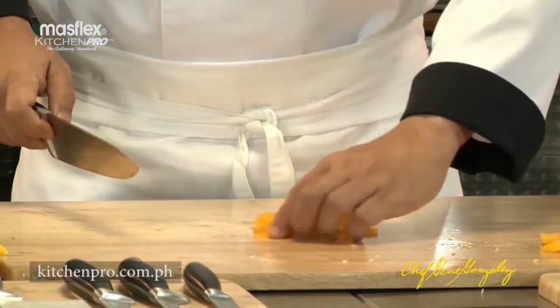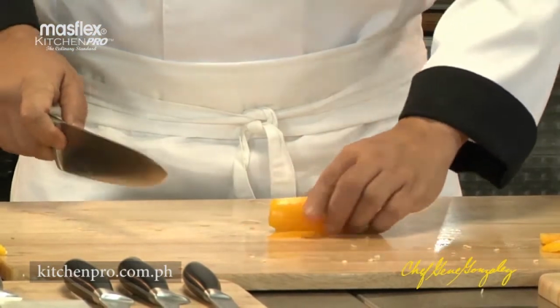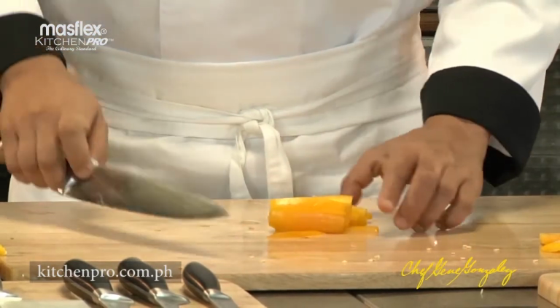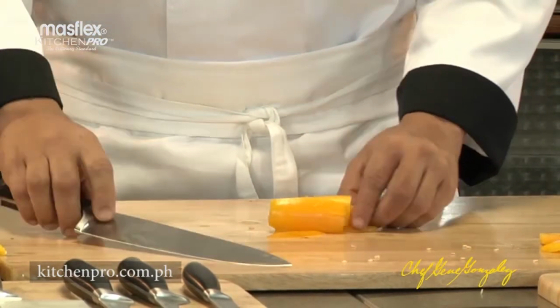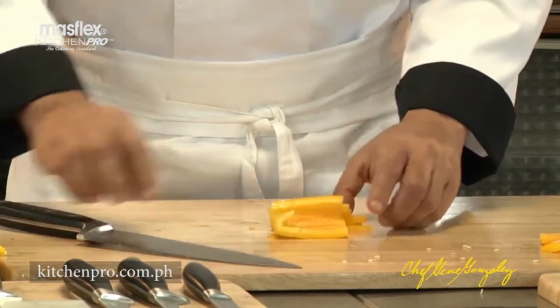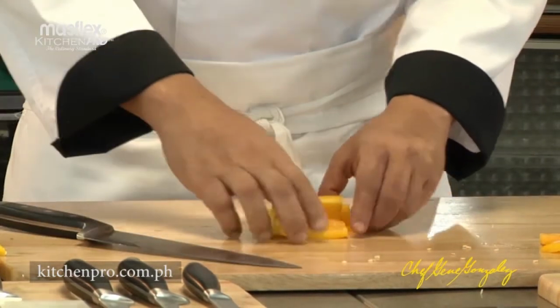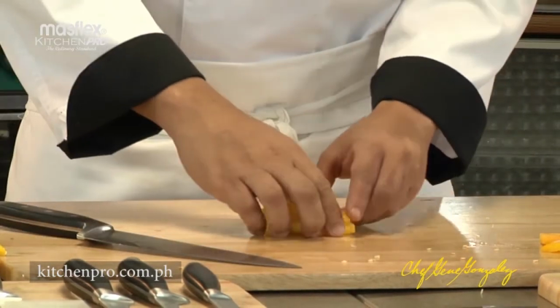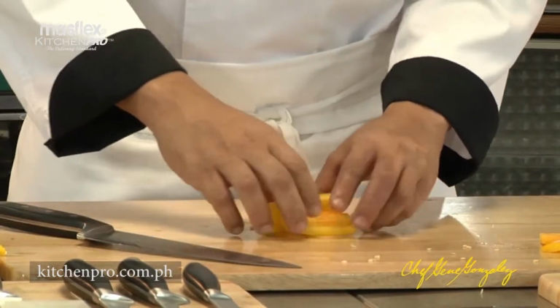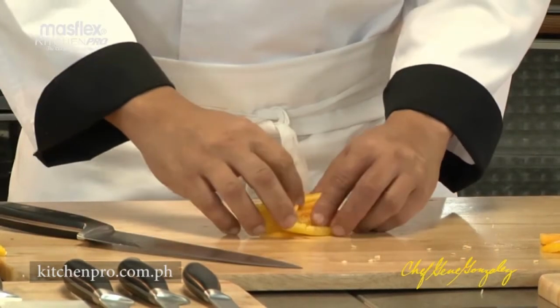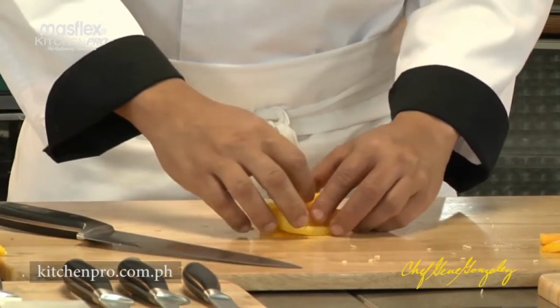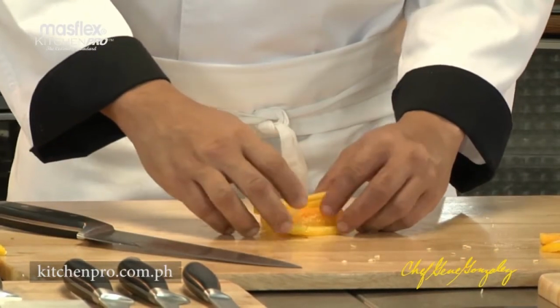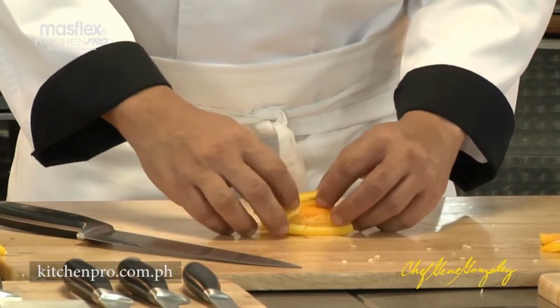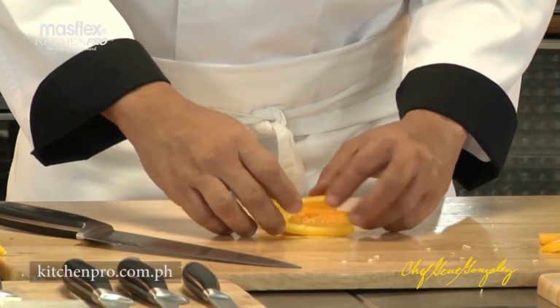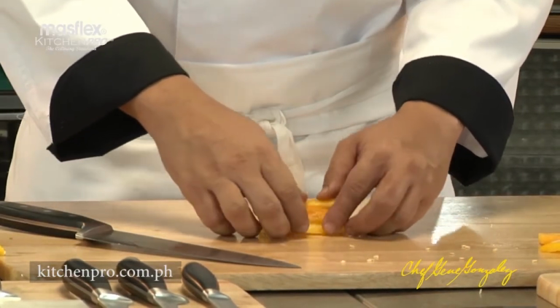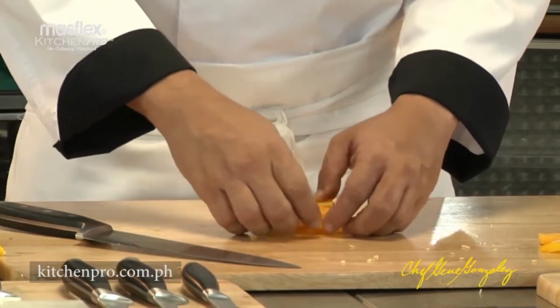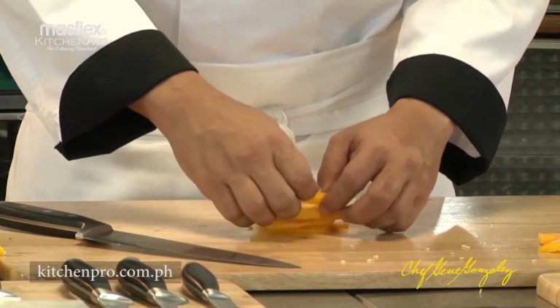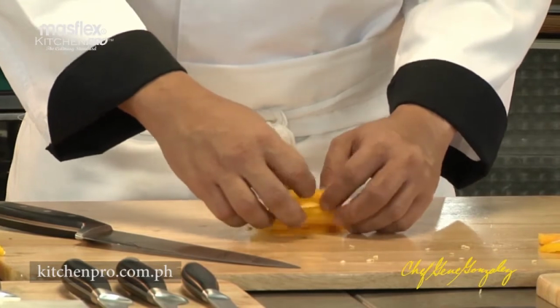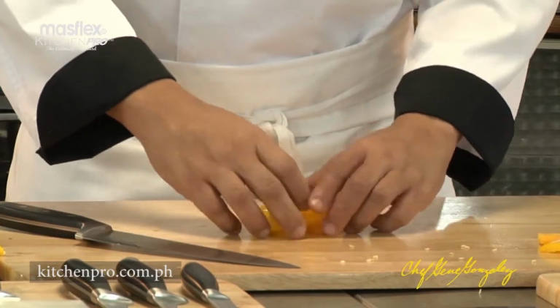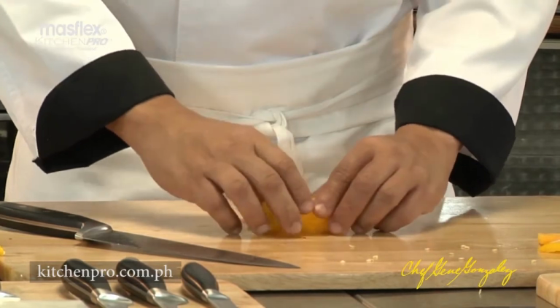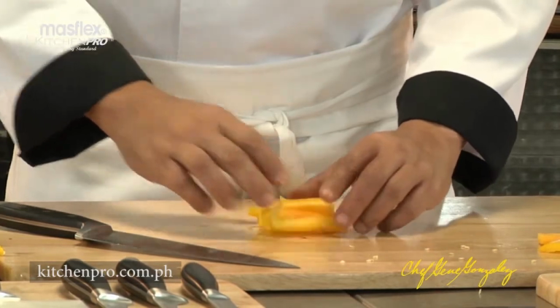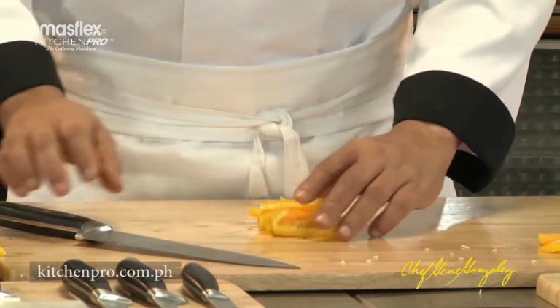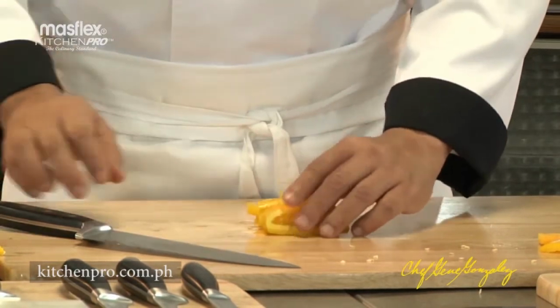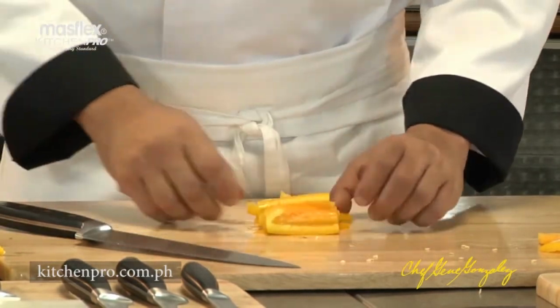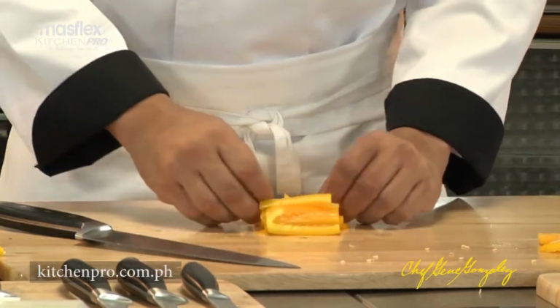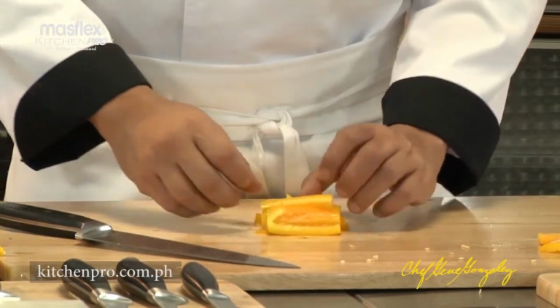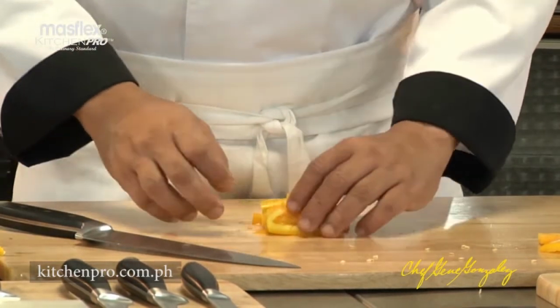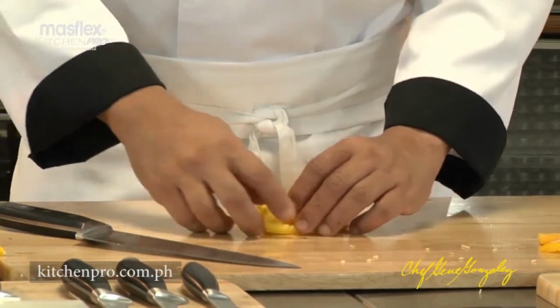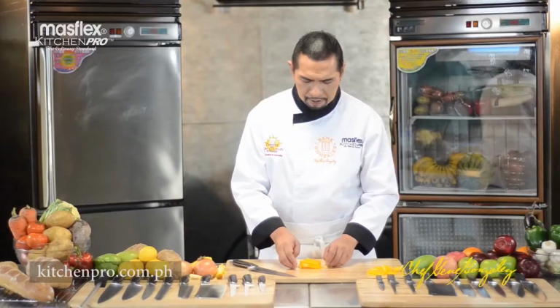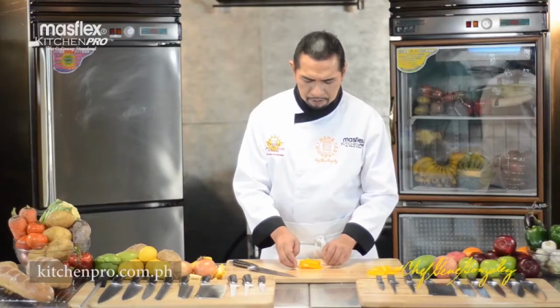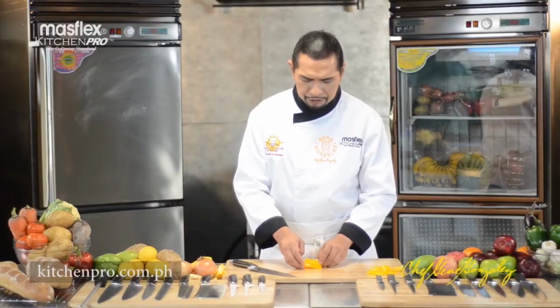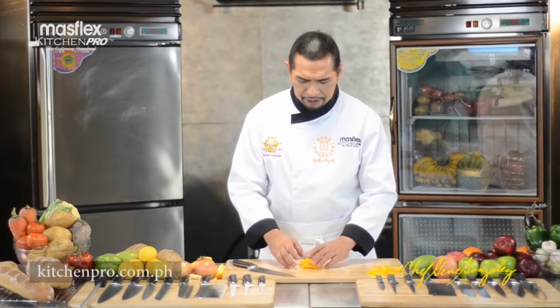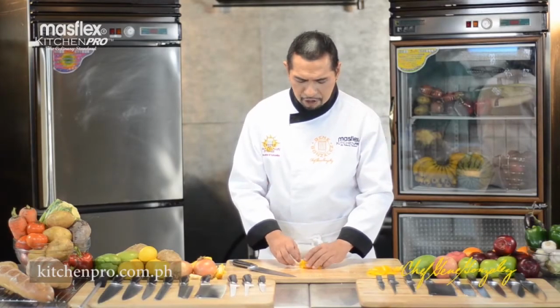Move the julienne, which is a good cut for making salads or stir fries, move it horizontally.